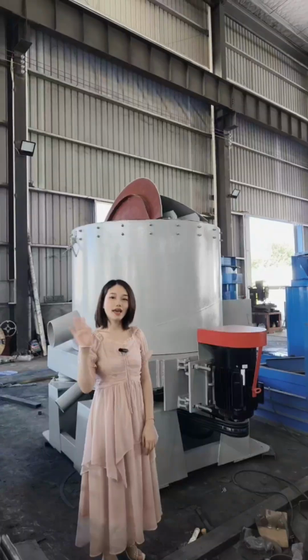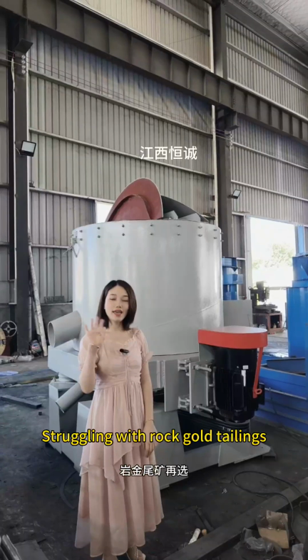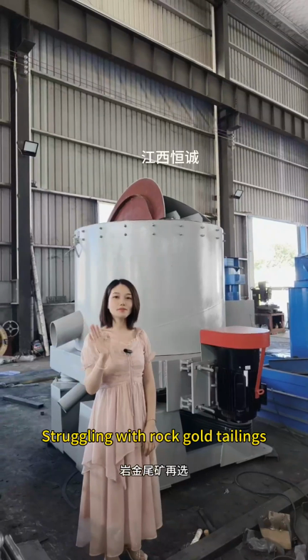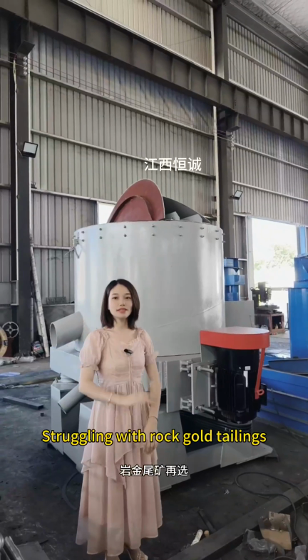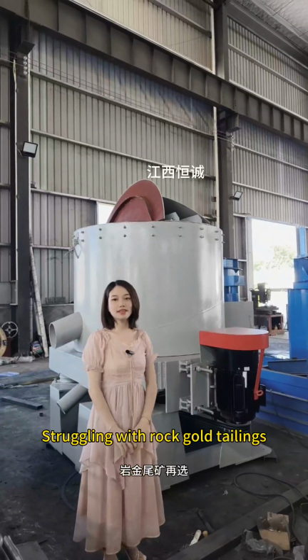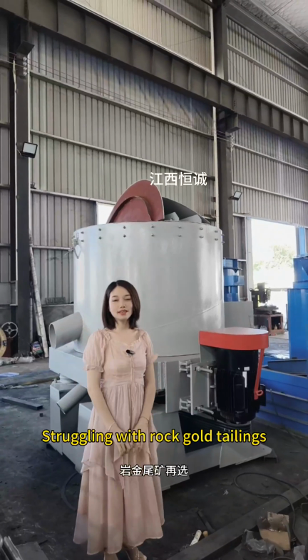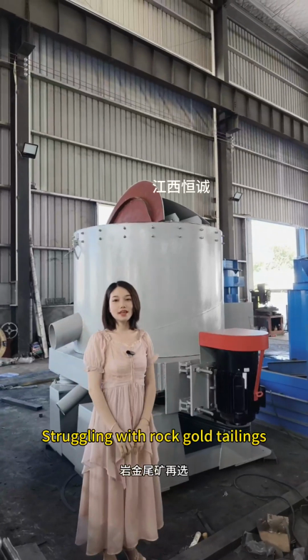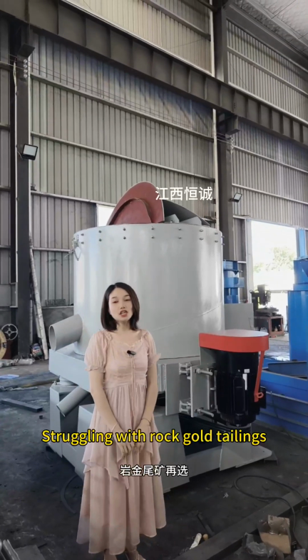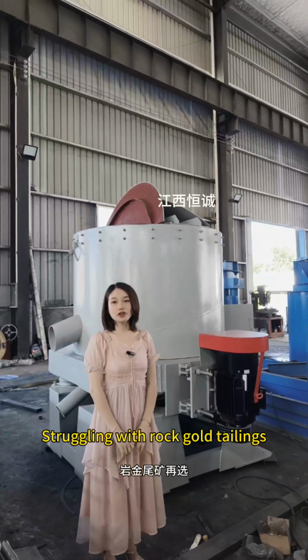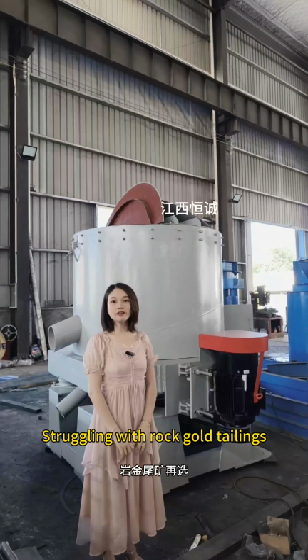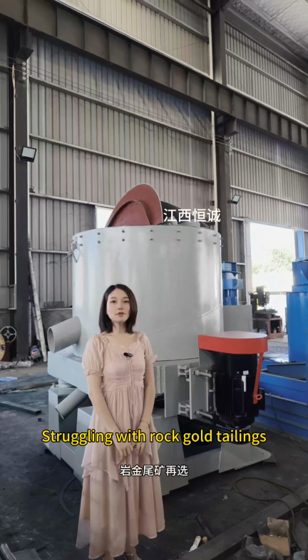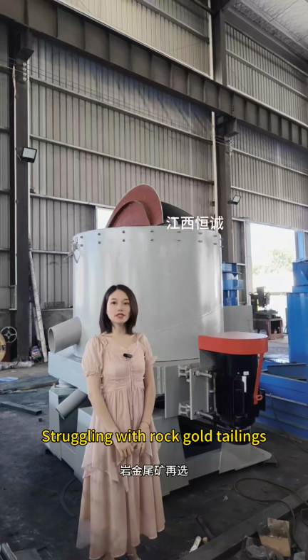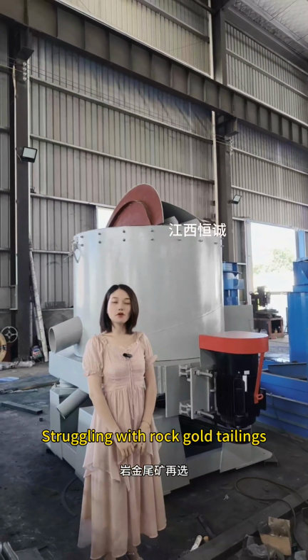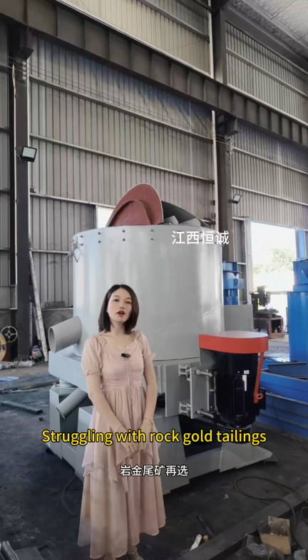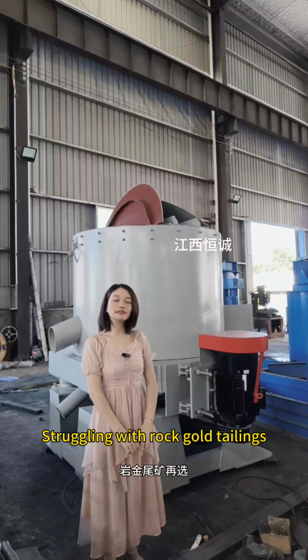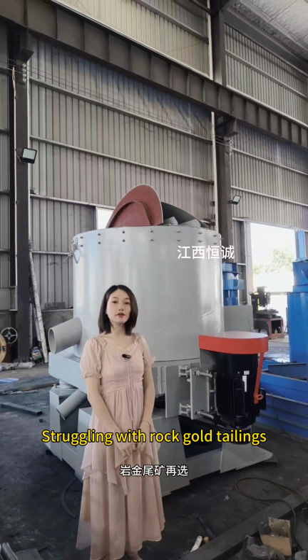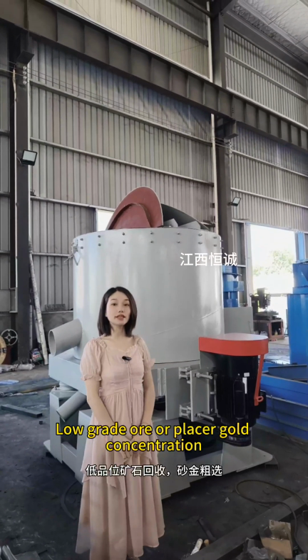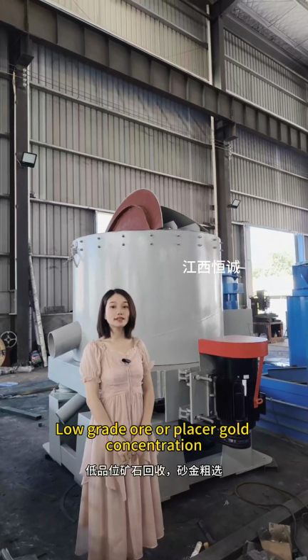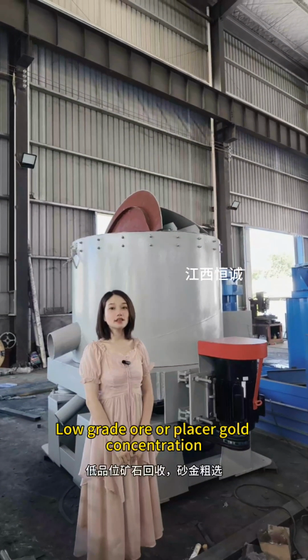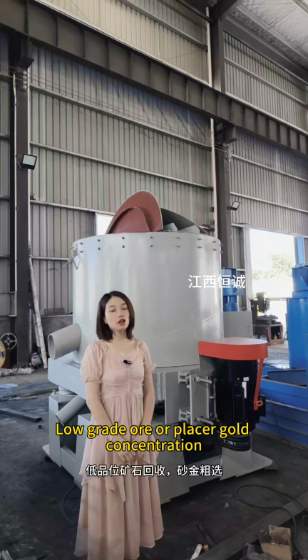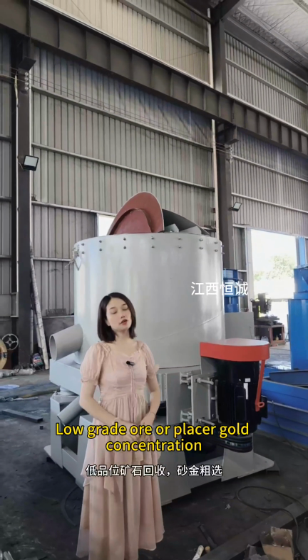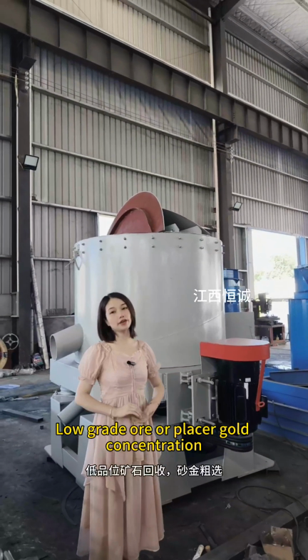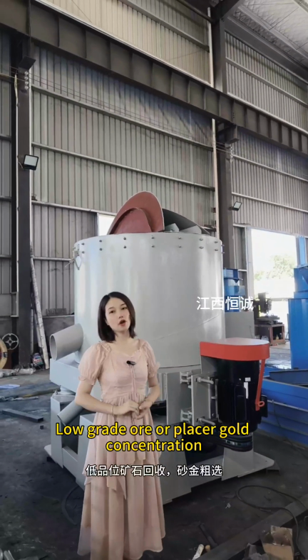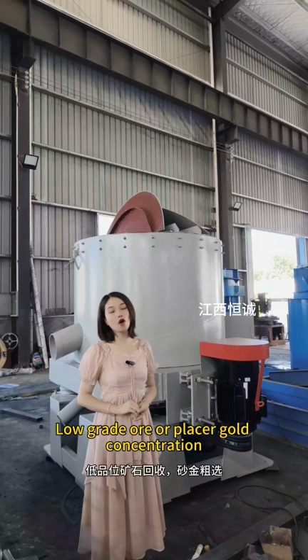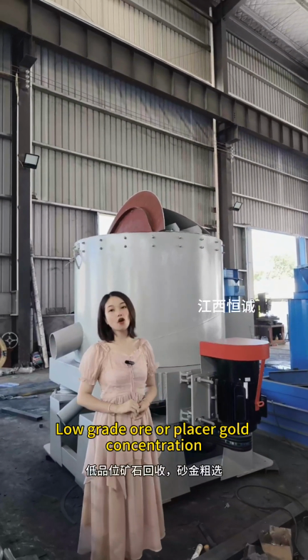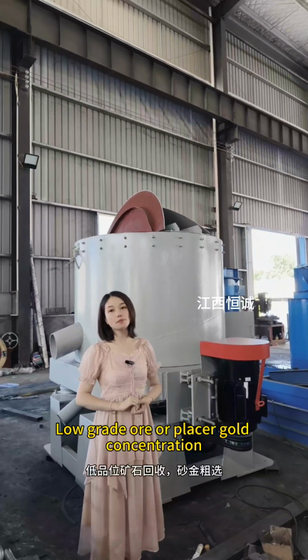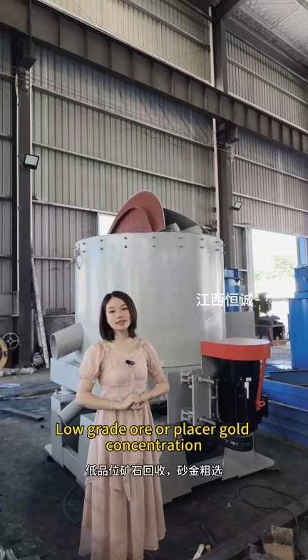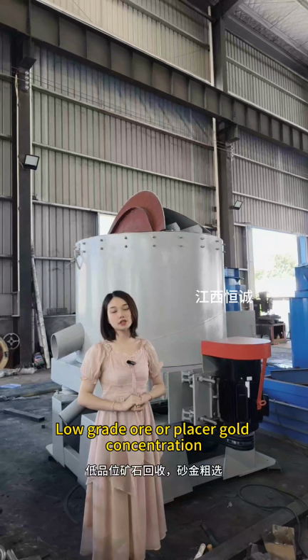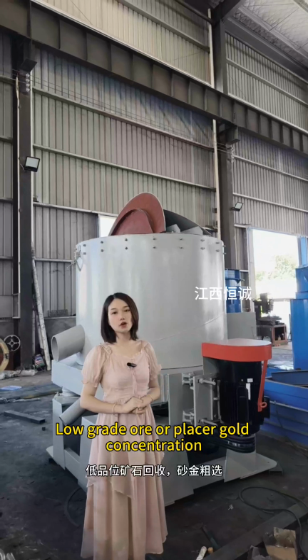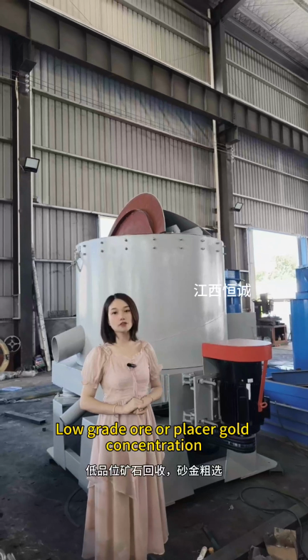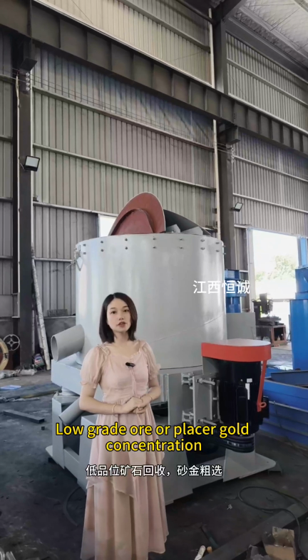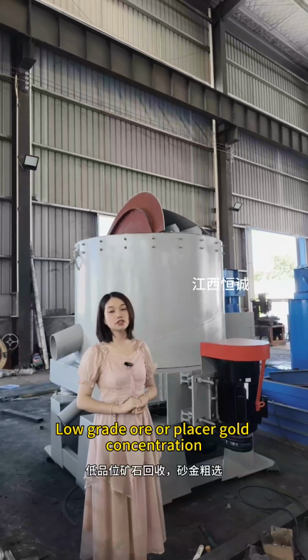Hi, I'm Cindy. Struggling with rock gold tailings, low-grade ore, or placer gold concentration?